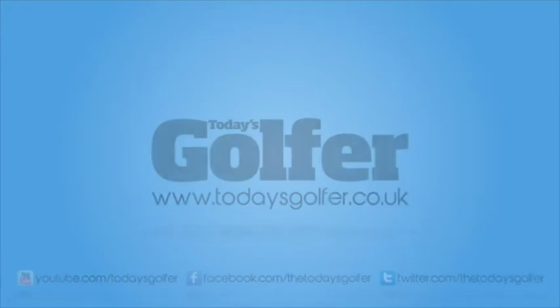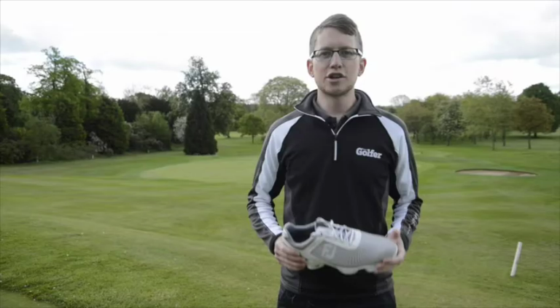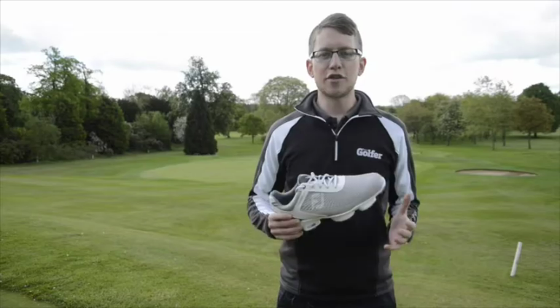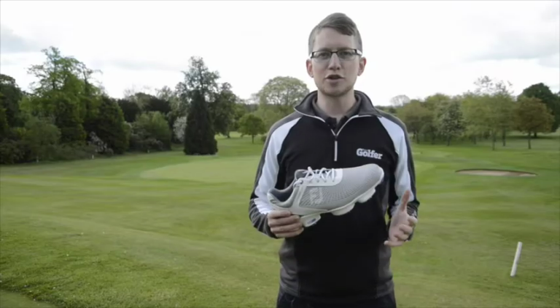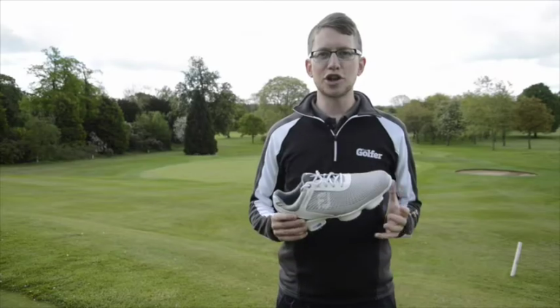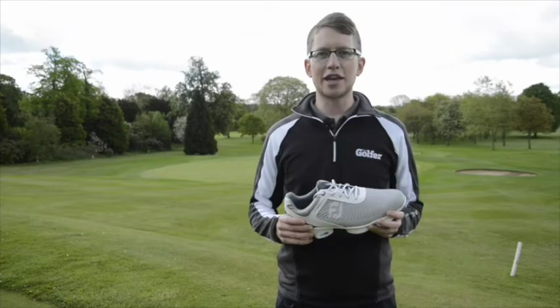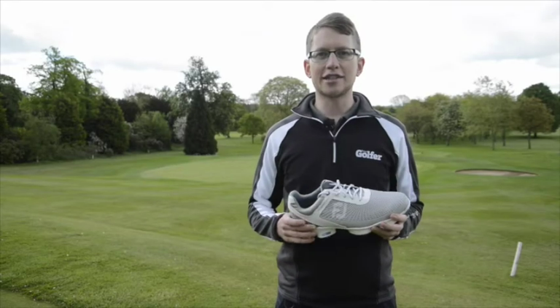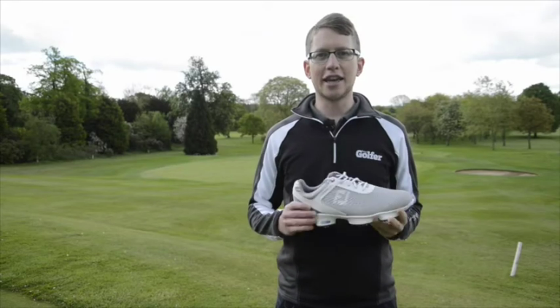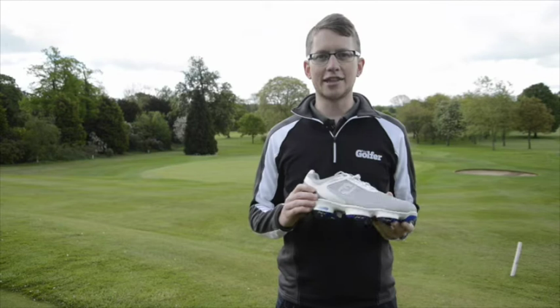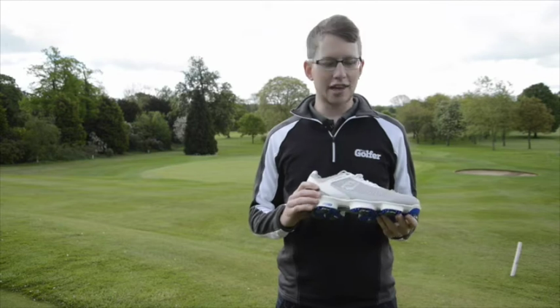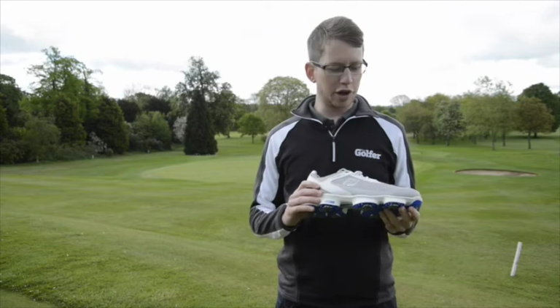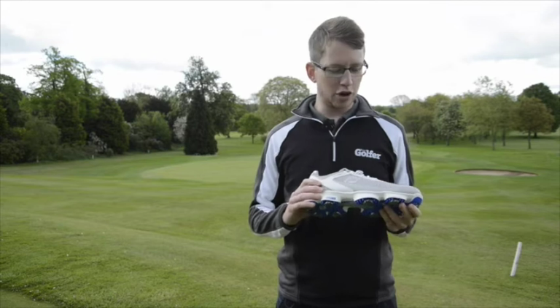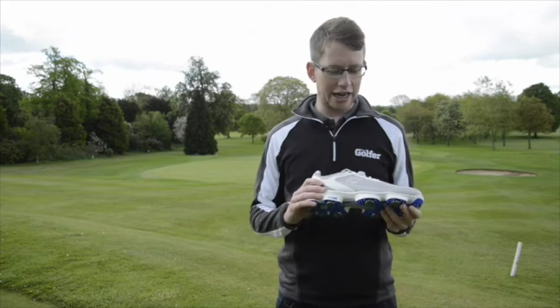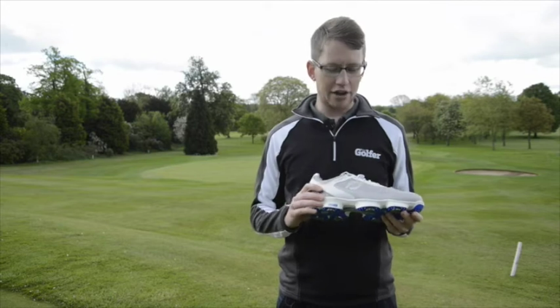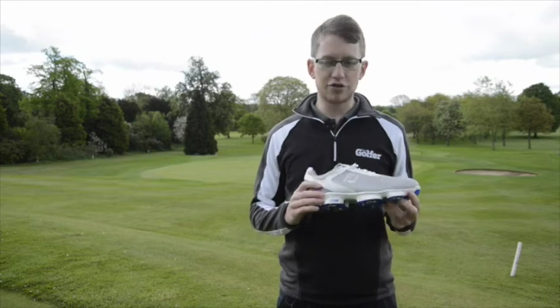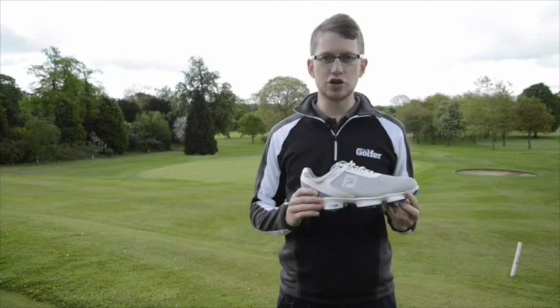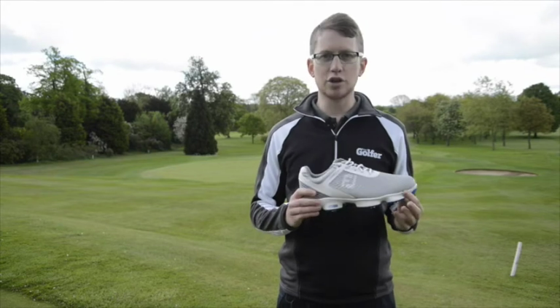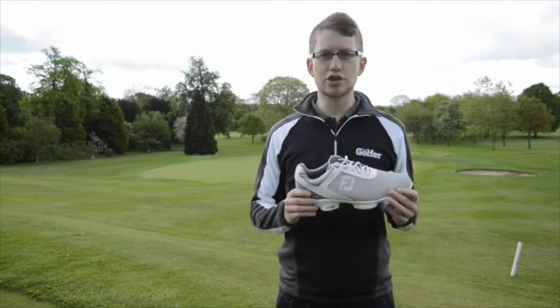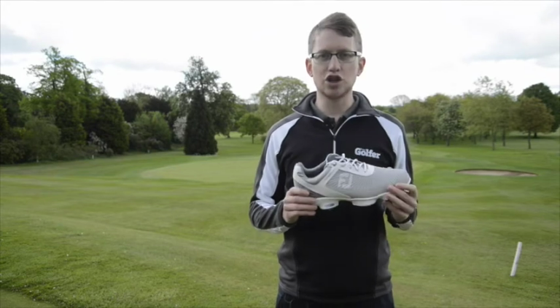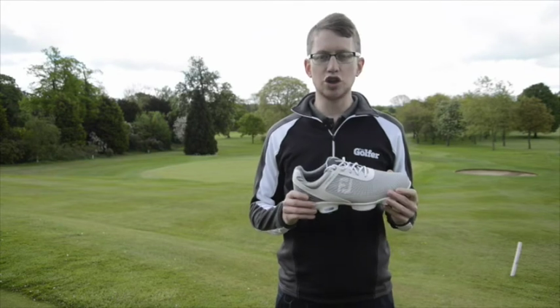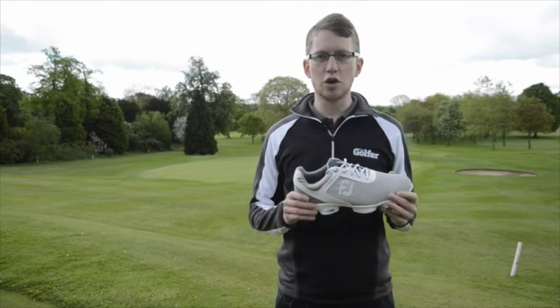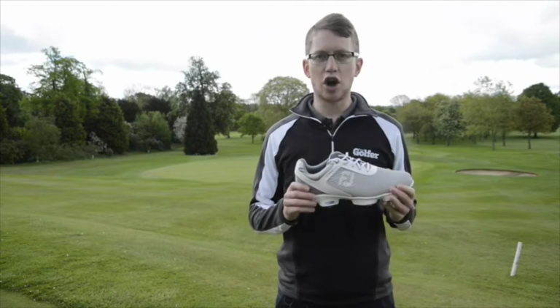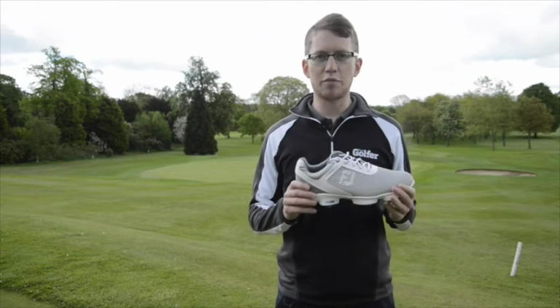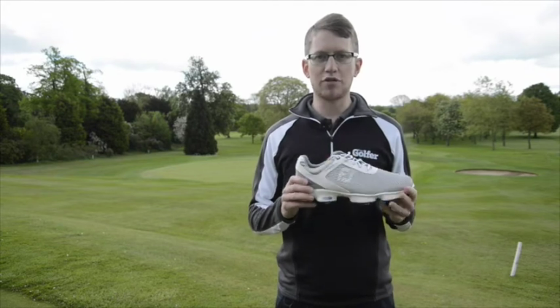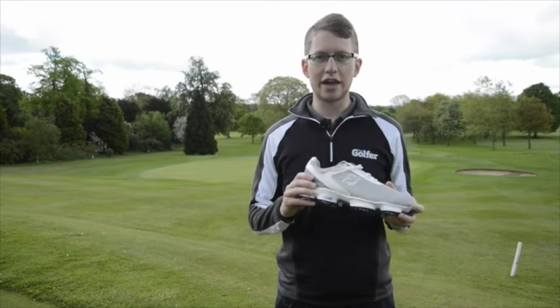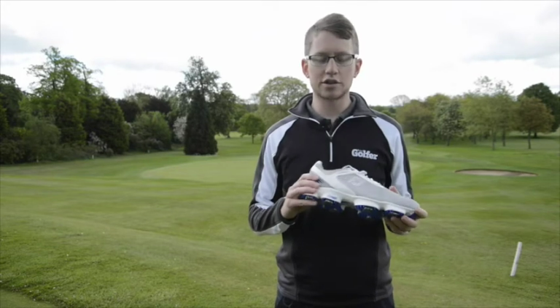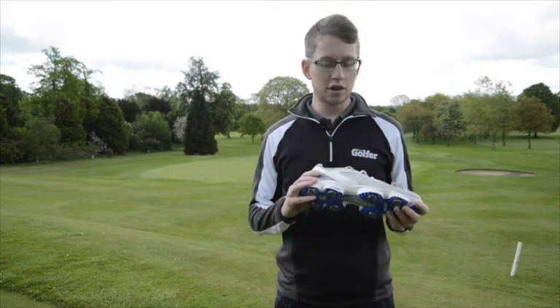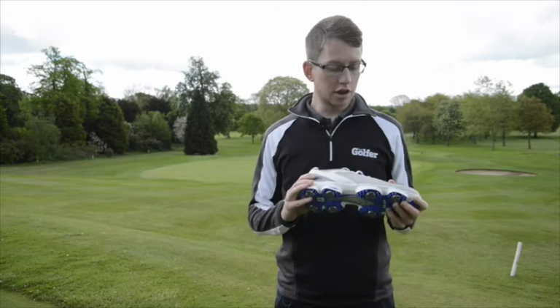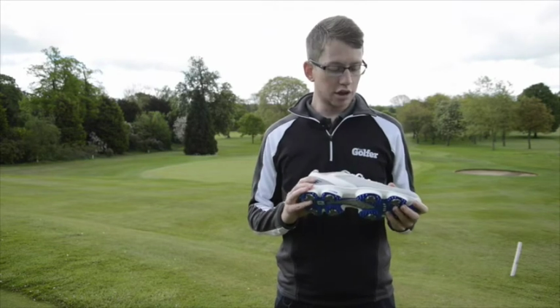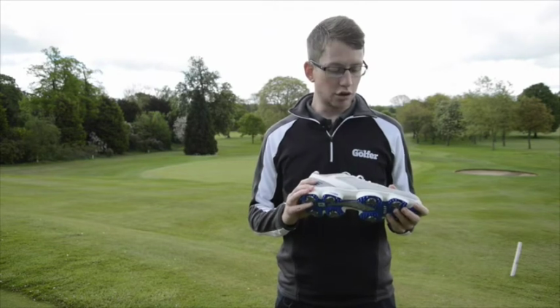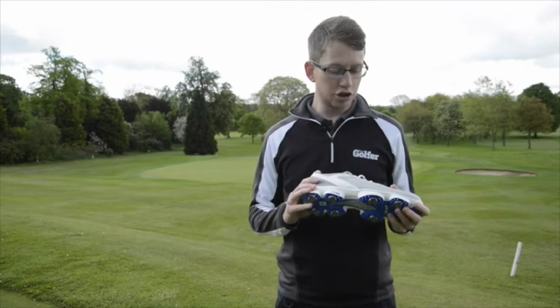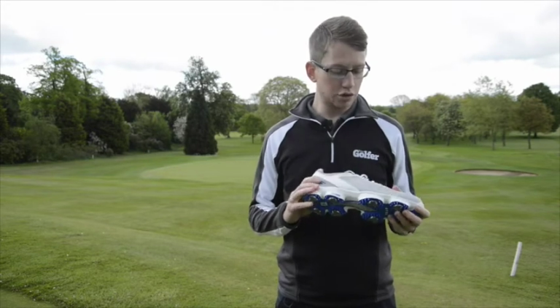Hi everyone, Joe Downs here. Today we are looking at FootJoy's new HyperFlex golf shoes.